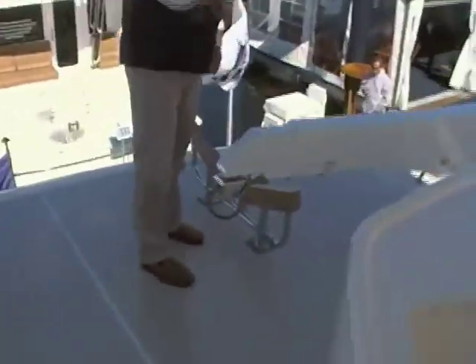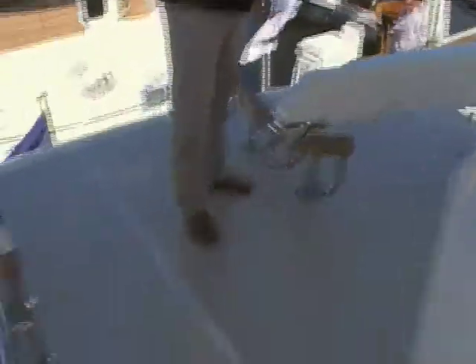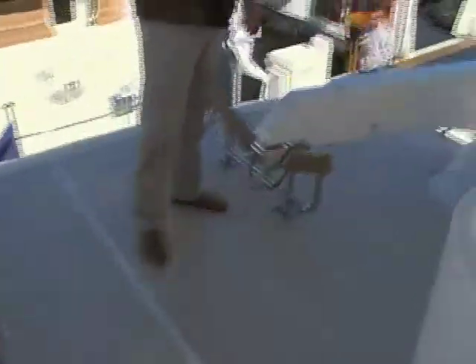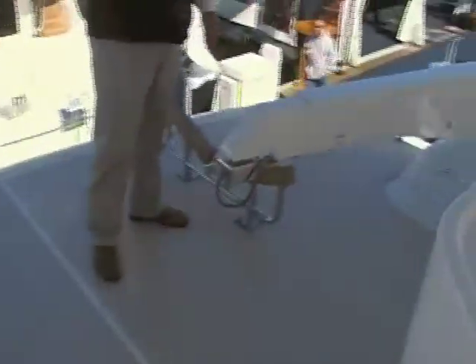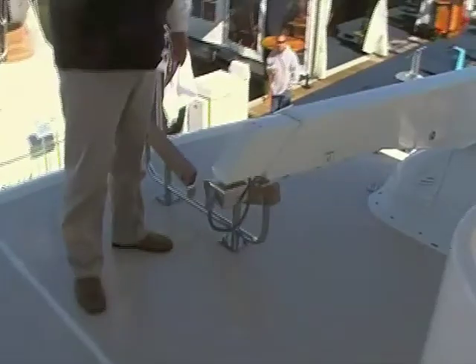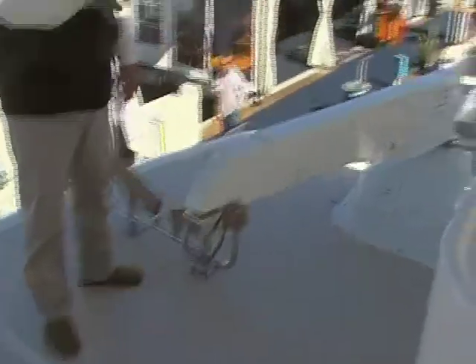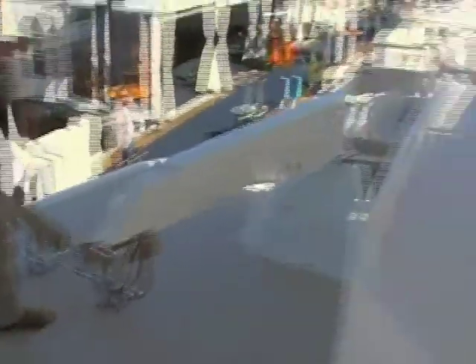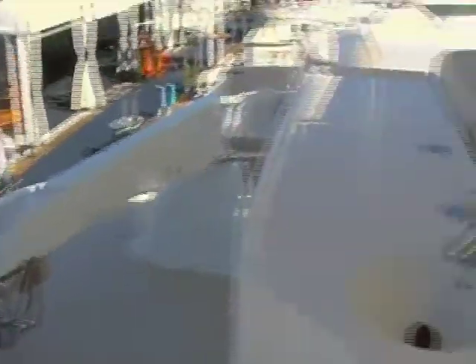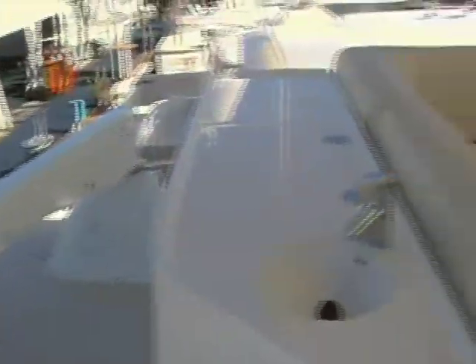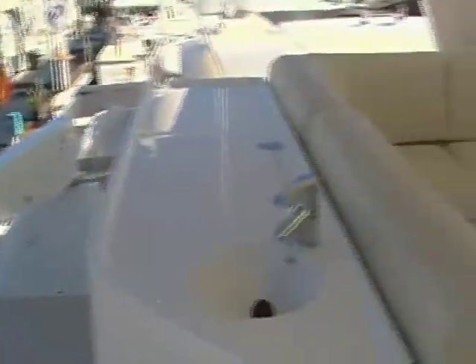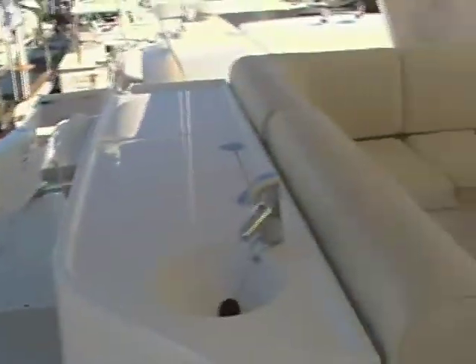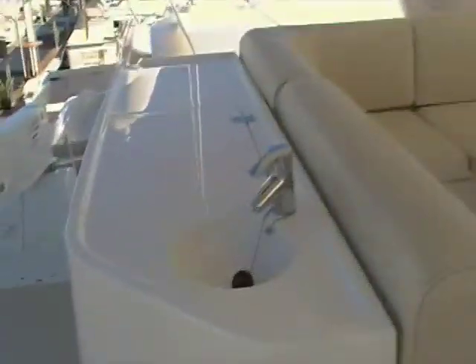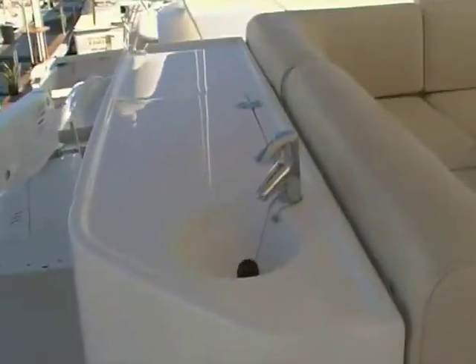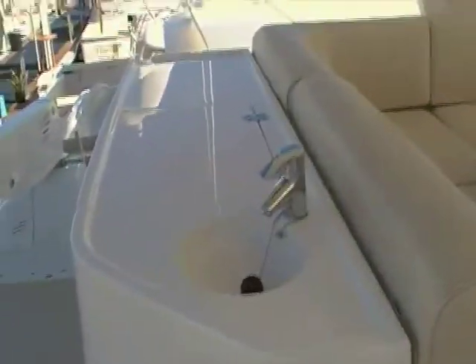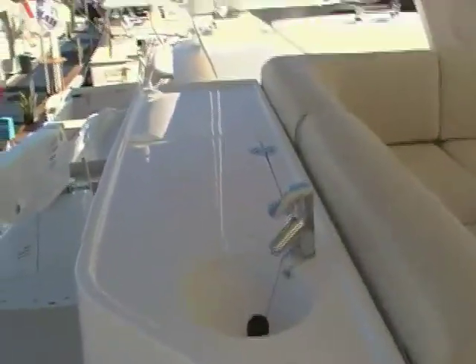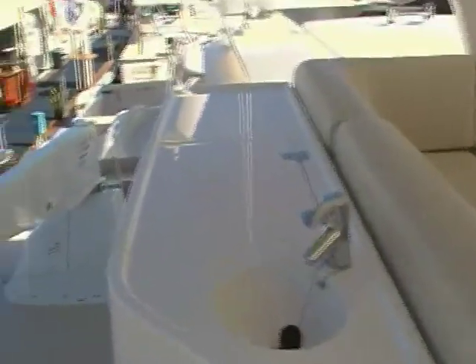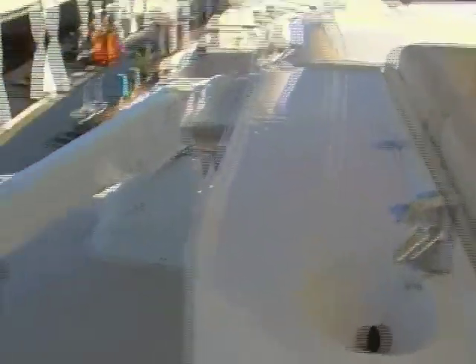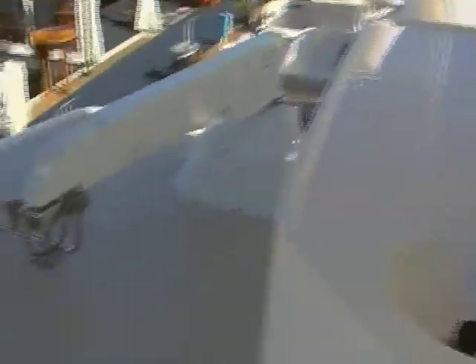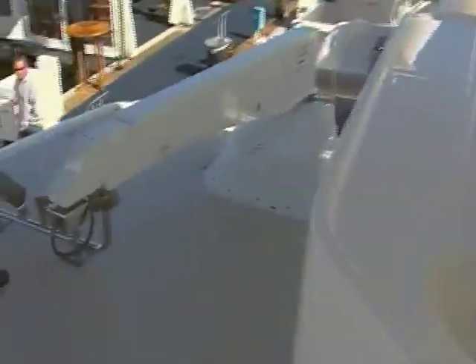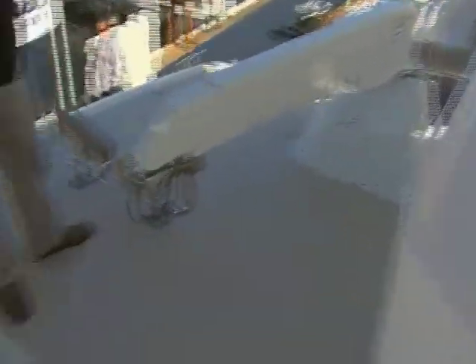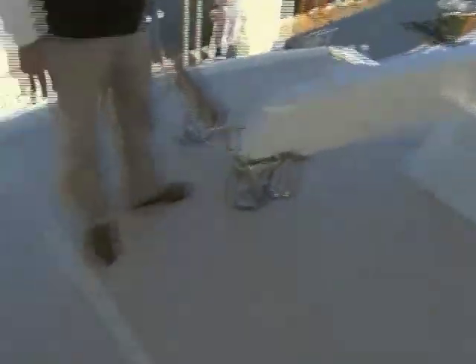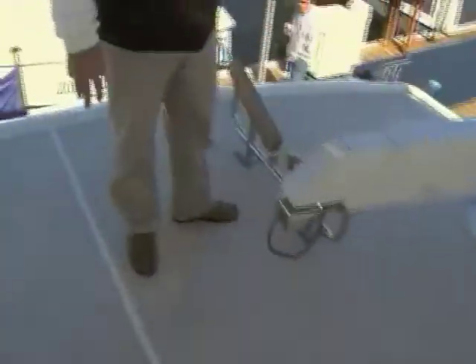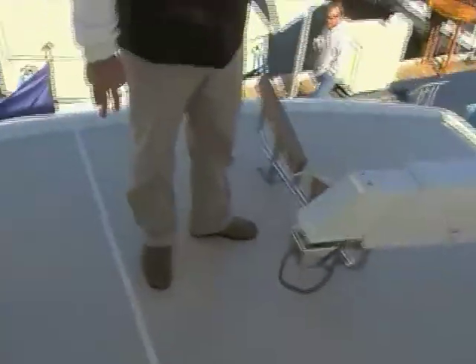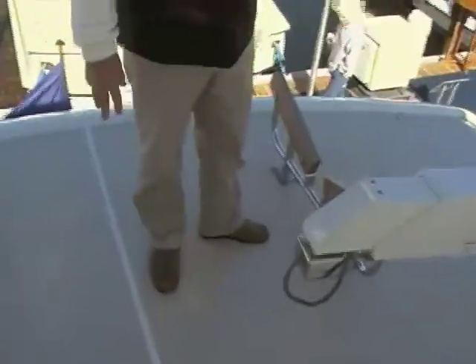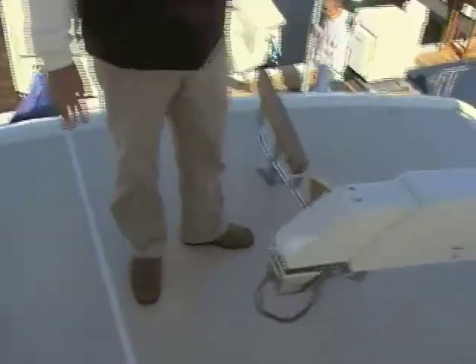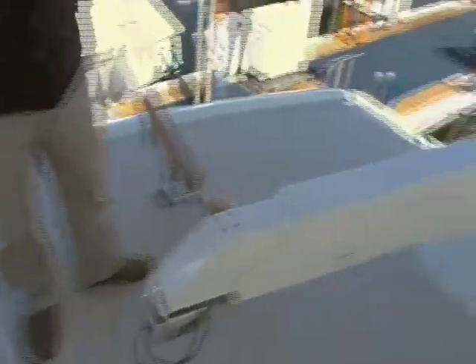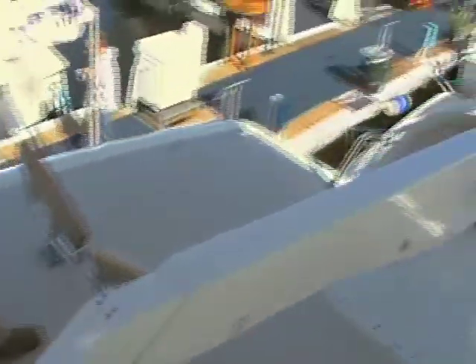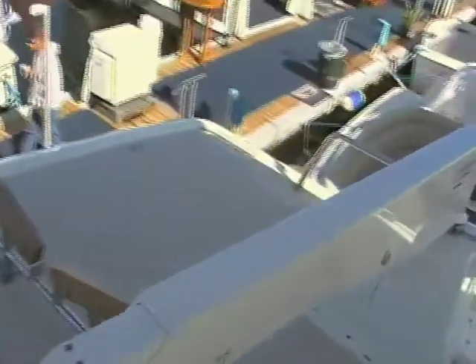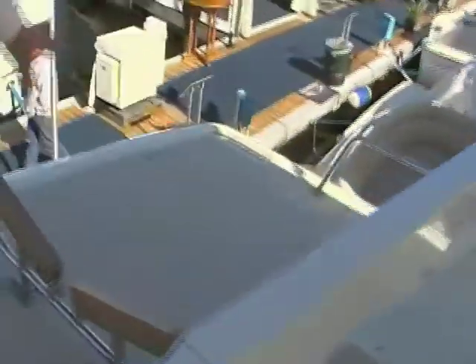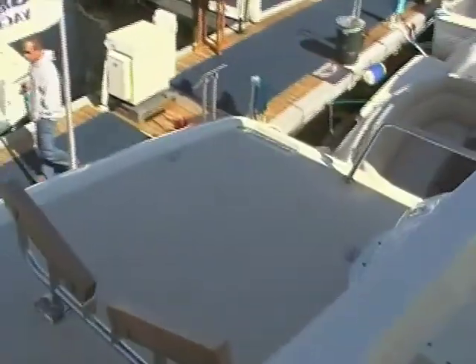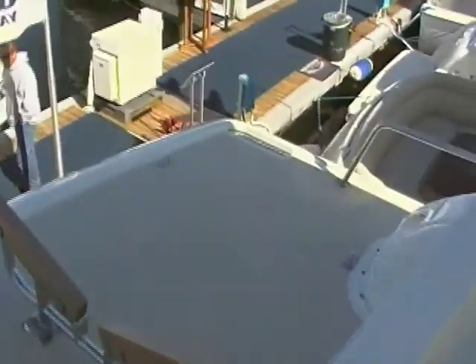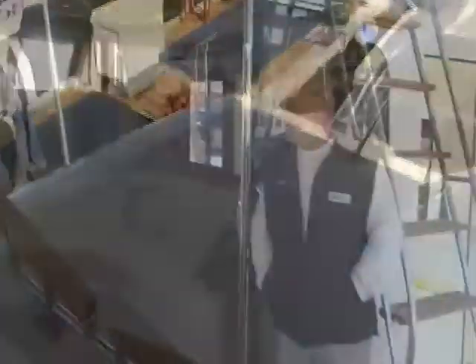Walking aft: entertainment center, room for a barbecue, stainless steel chocks. All set up for your day.